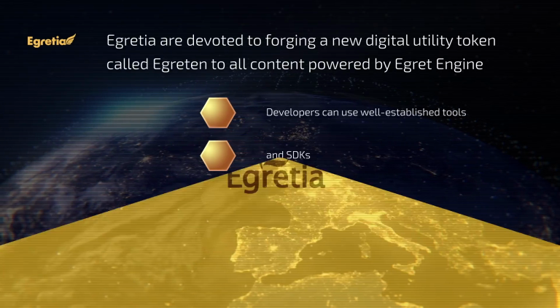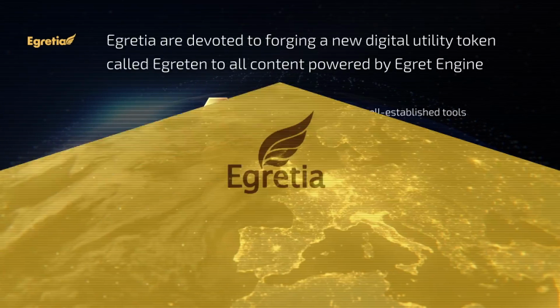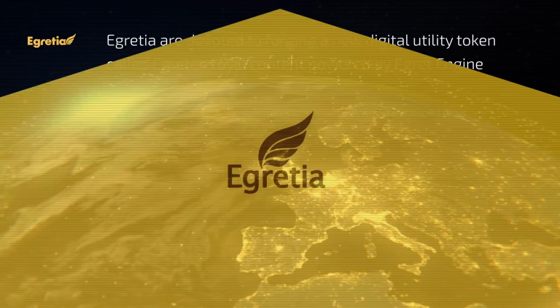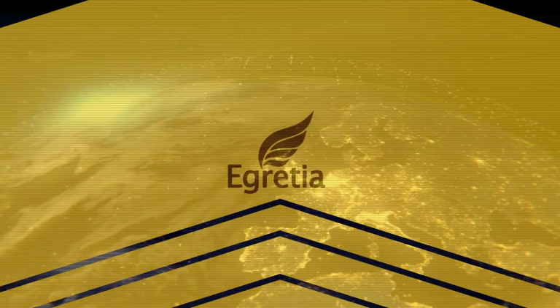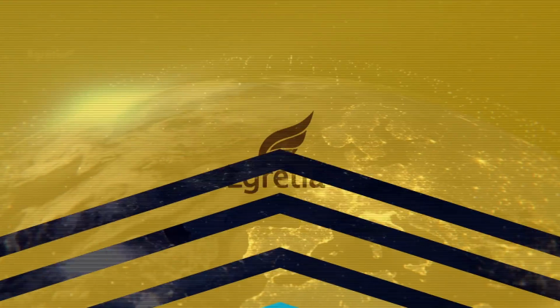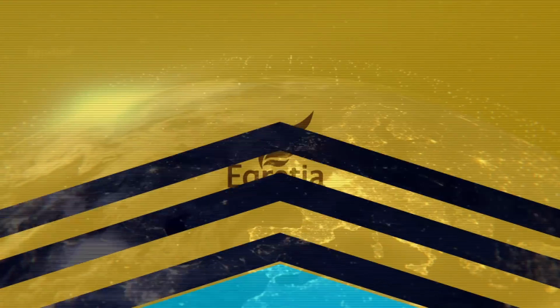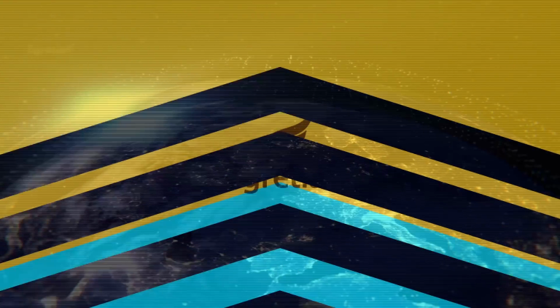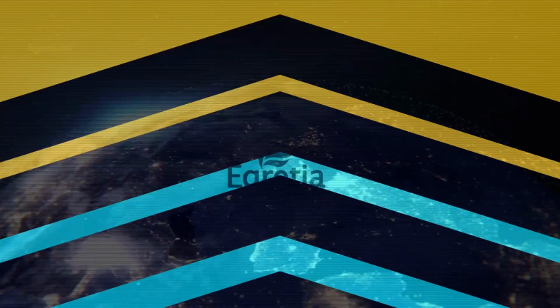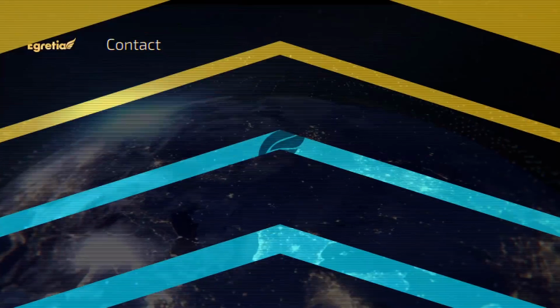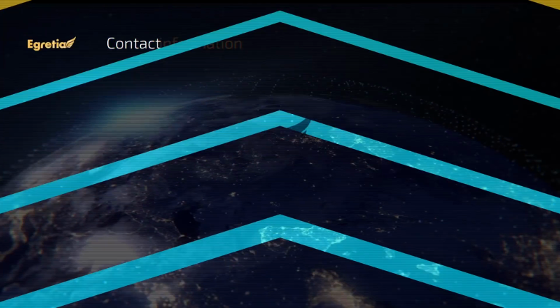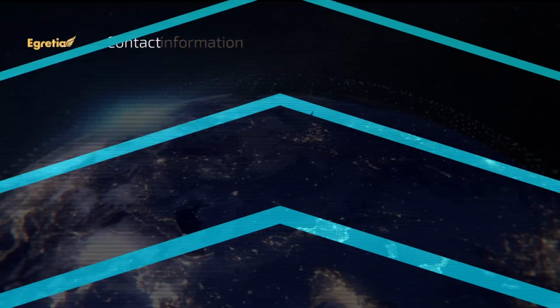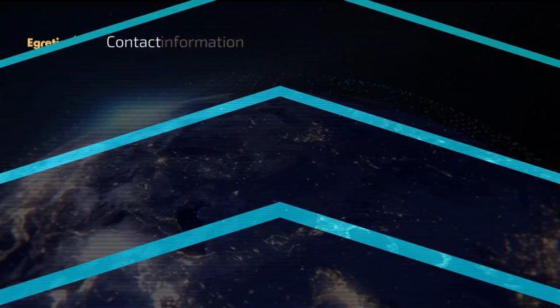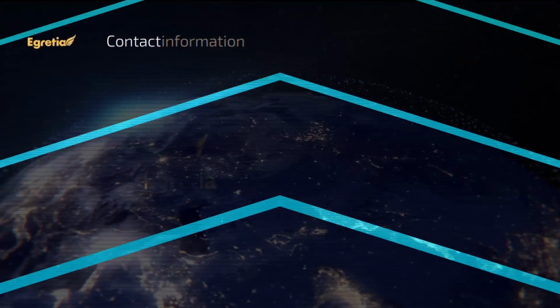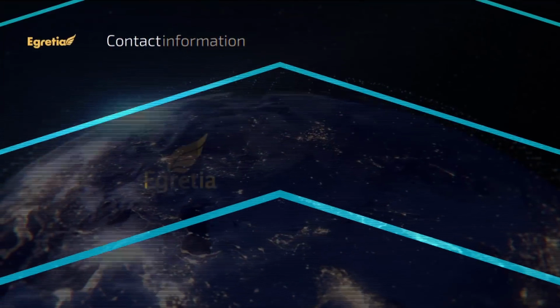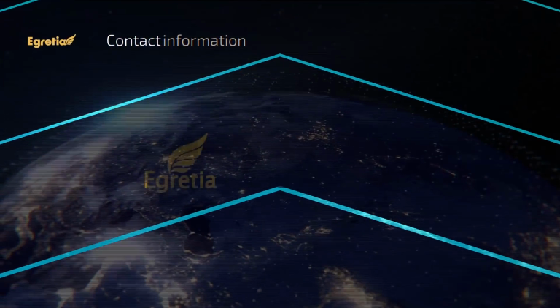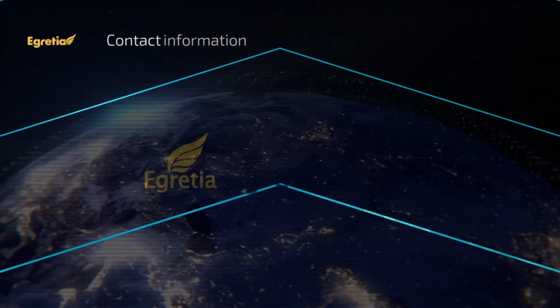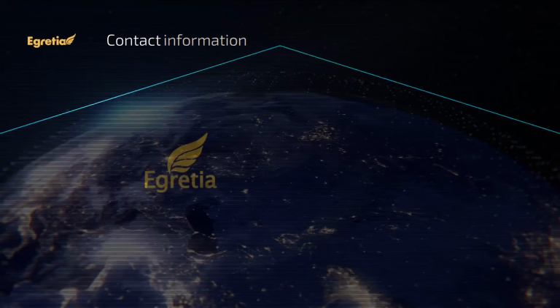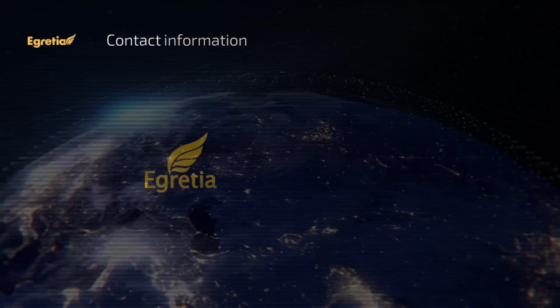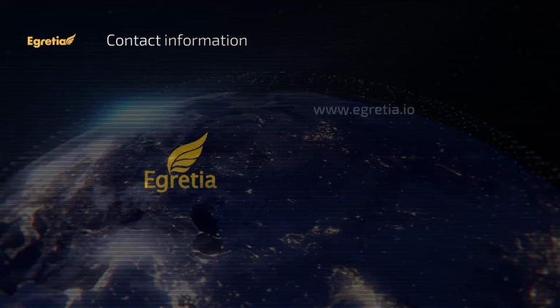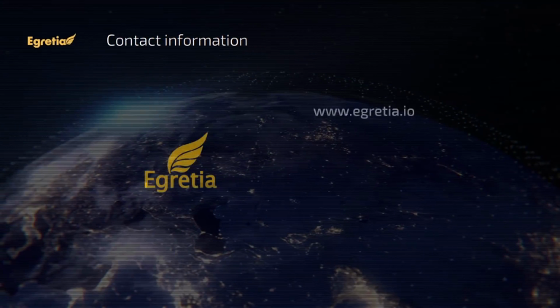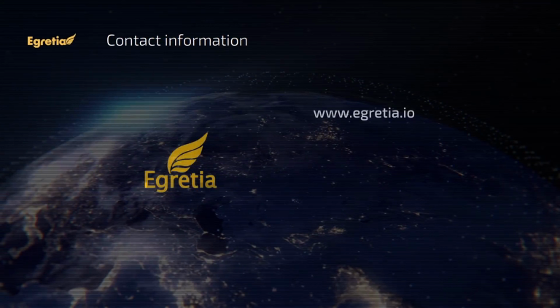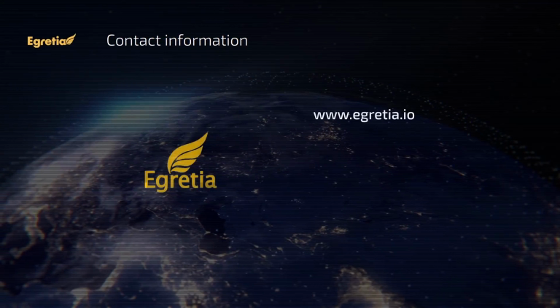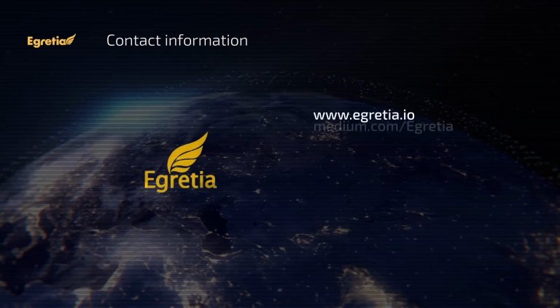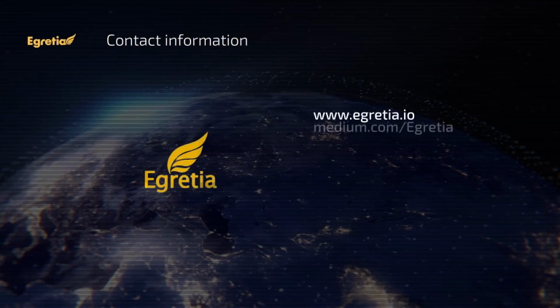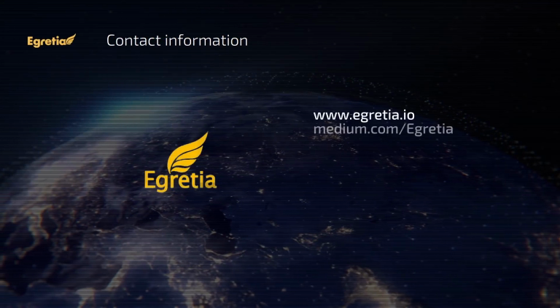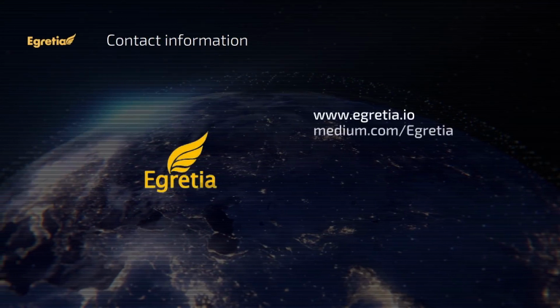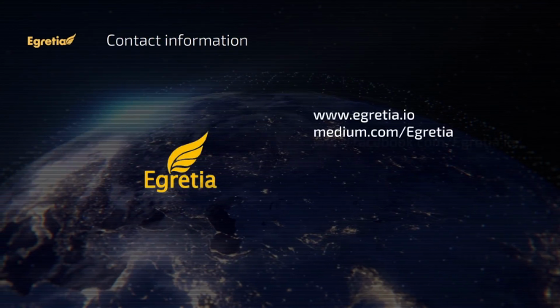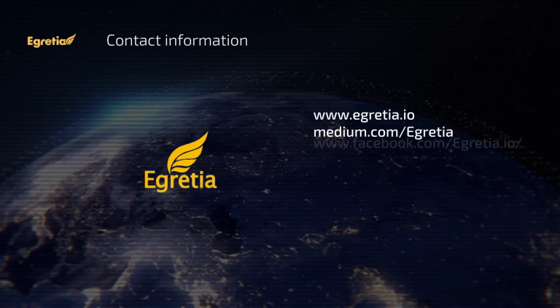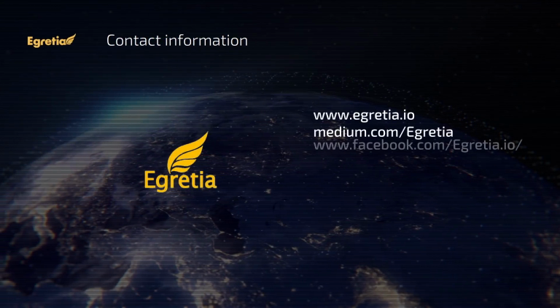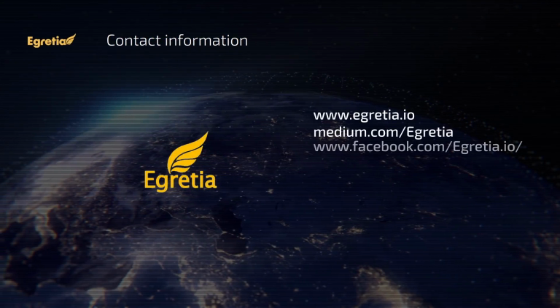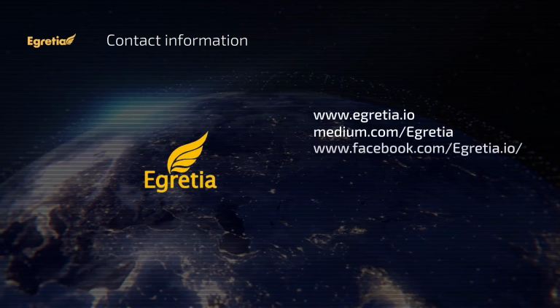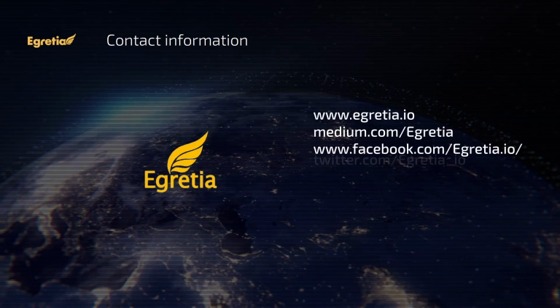For other information about eGretia, please go to www.eGretia.io